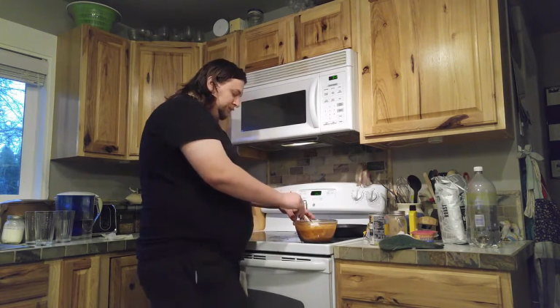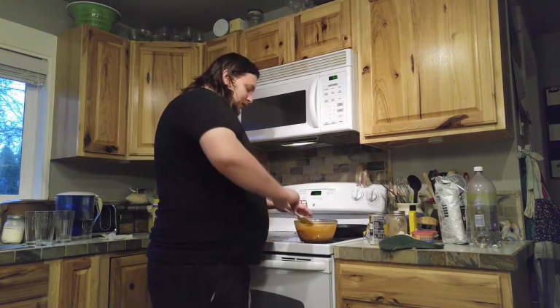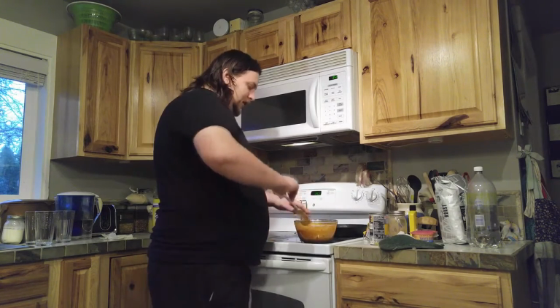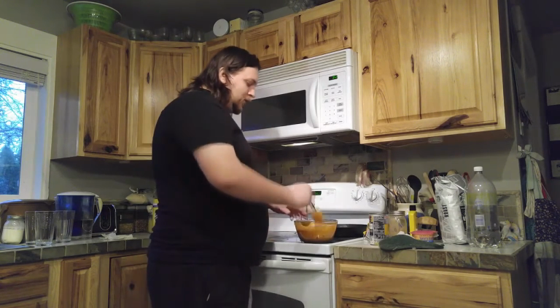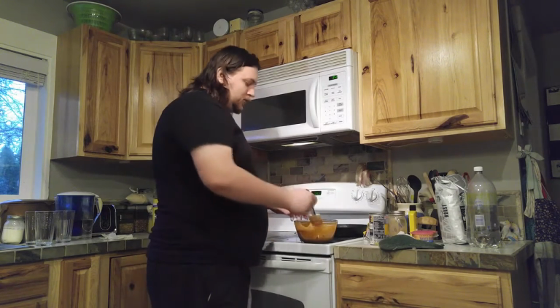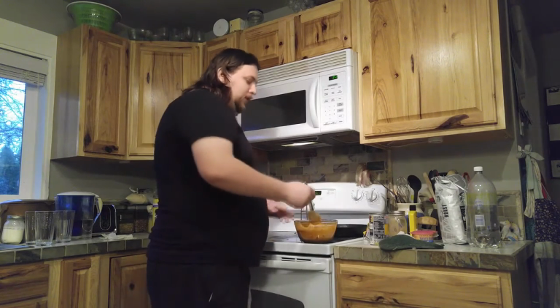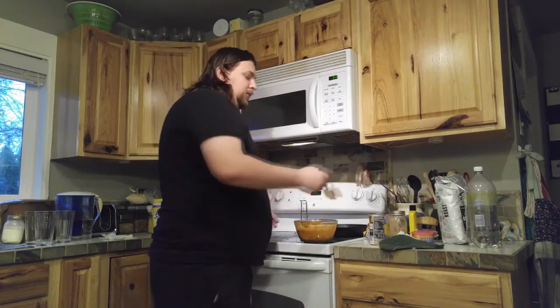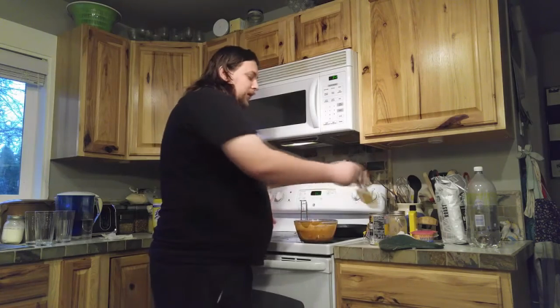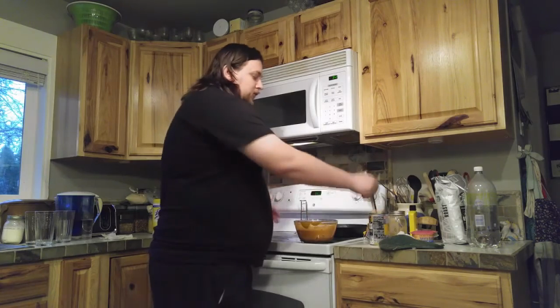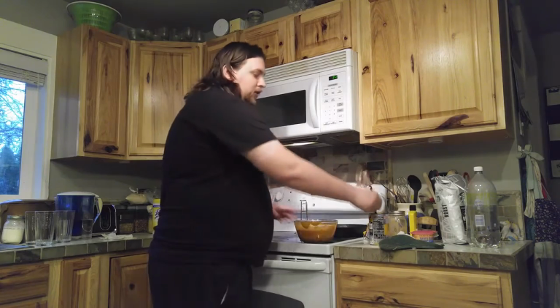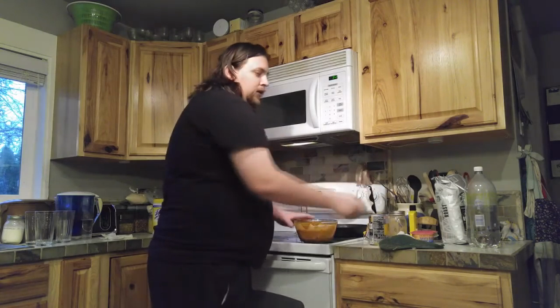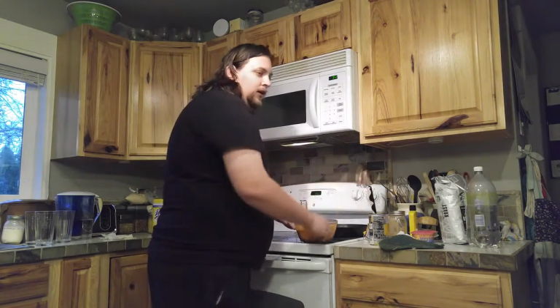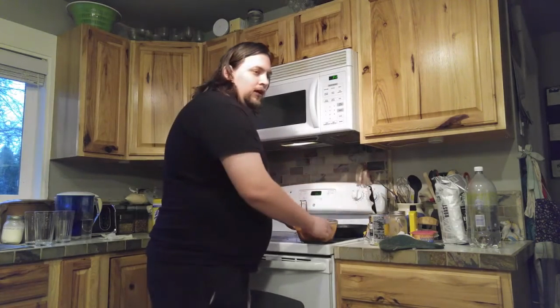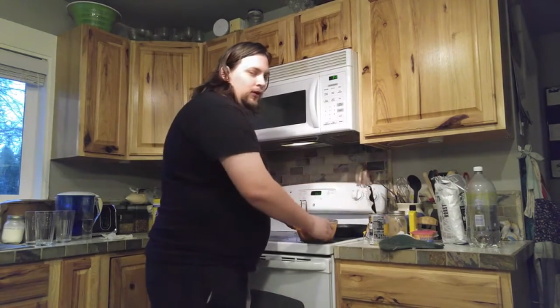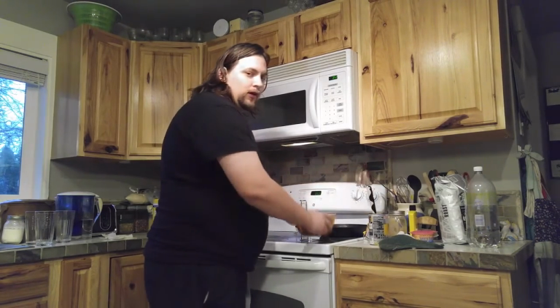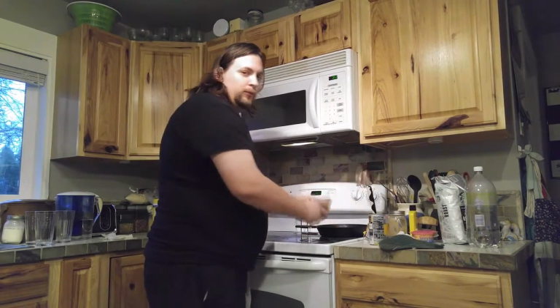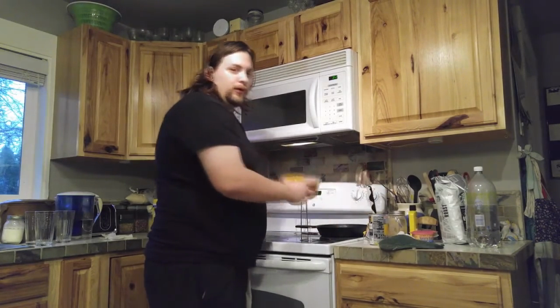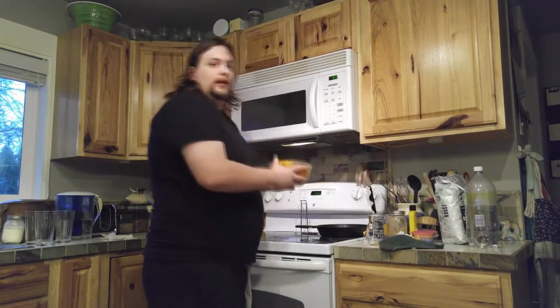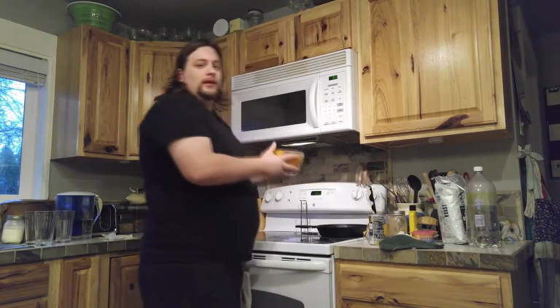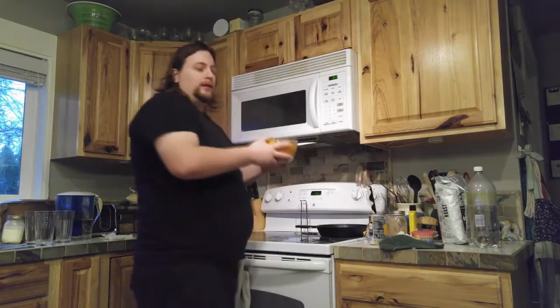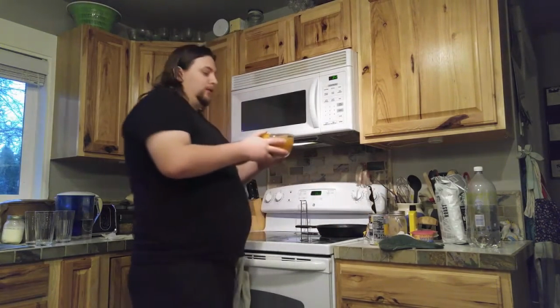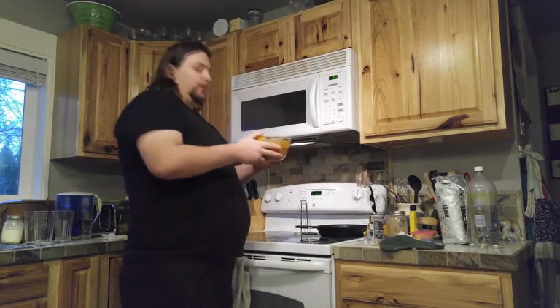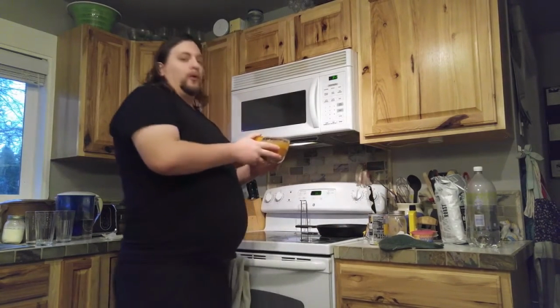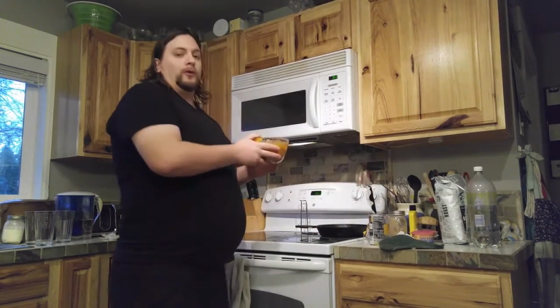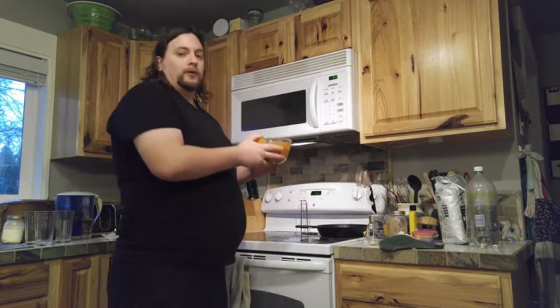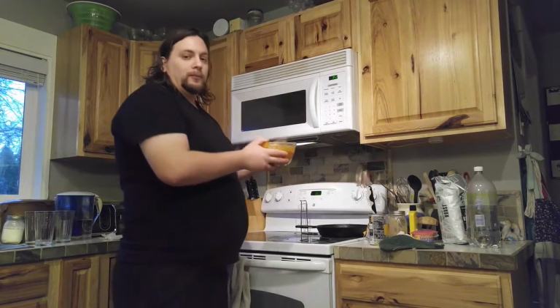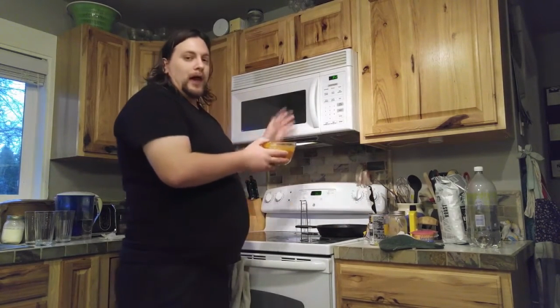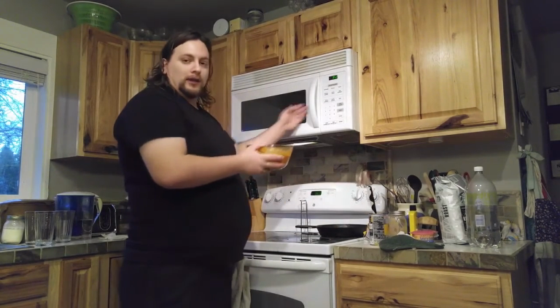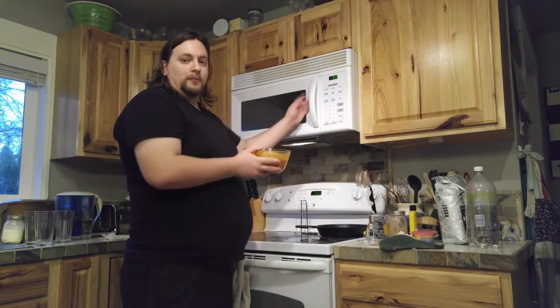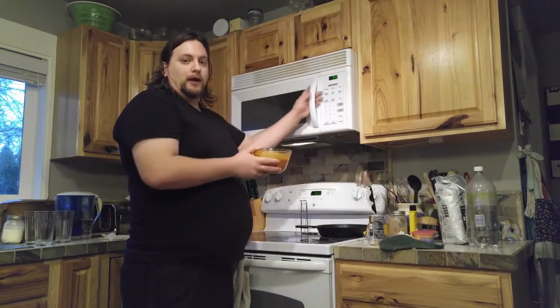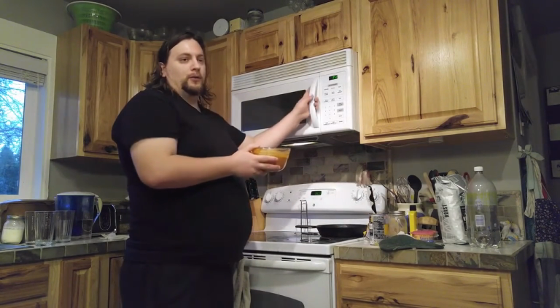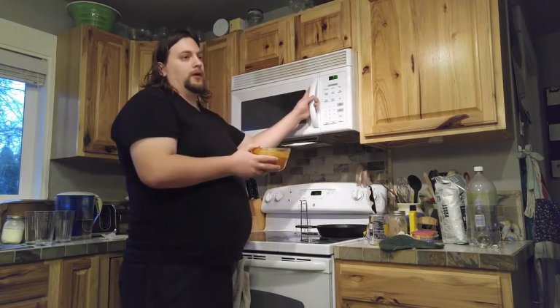Now it's really mixed. You're going to put it back in the microwave.